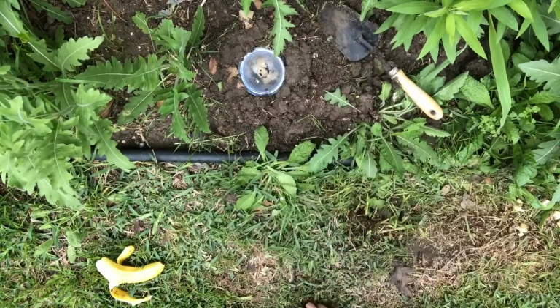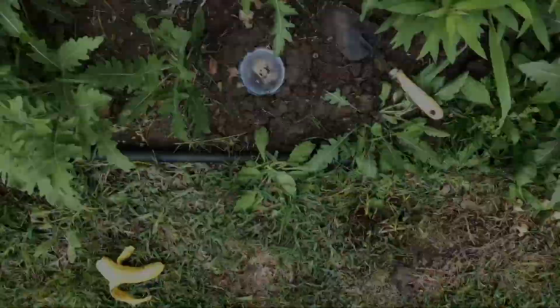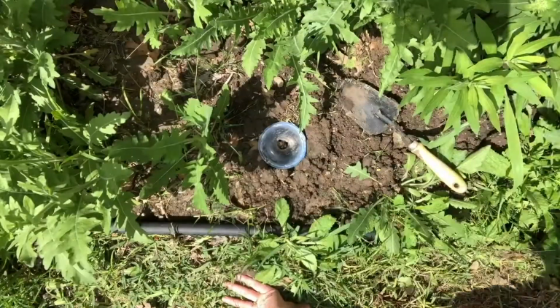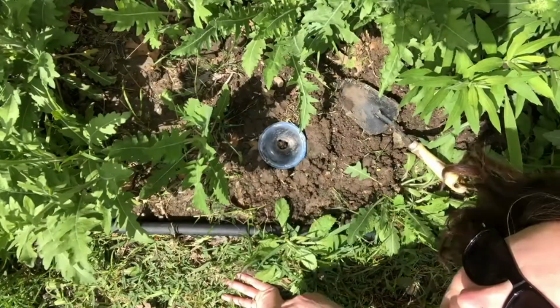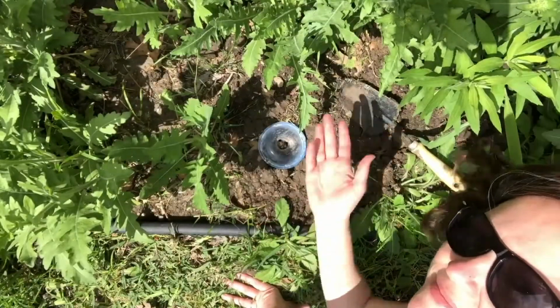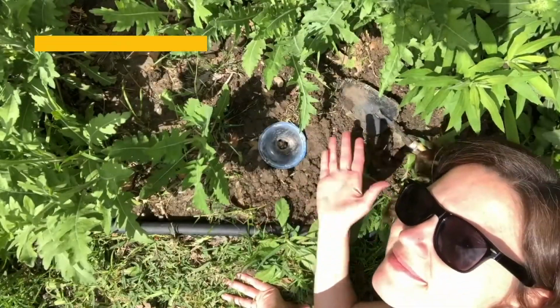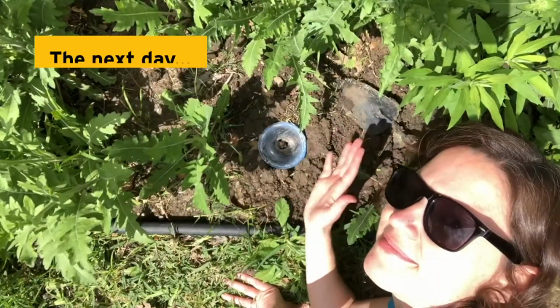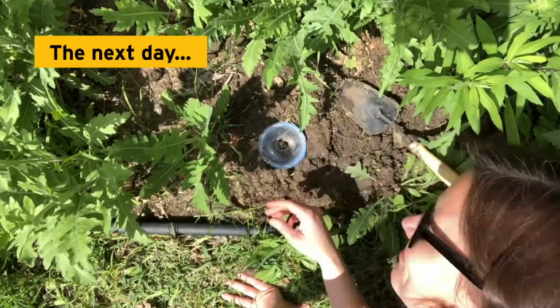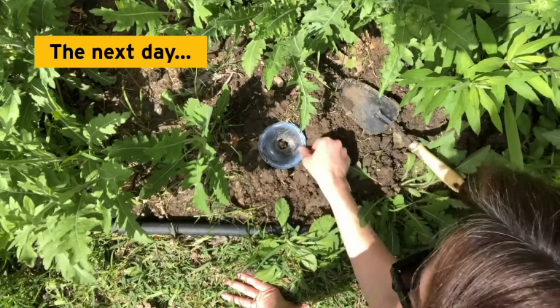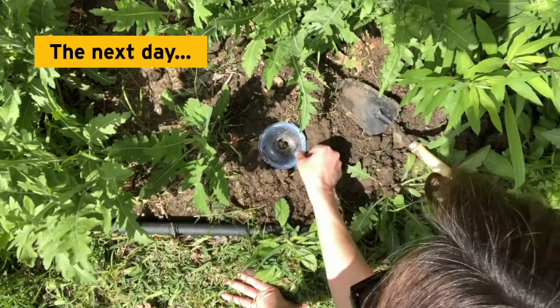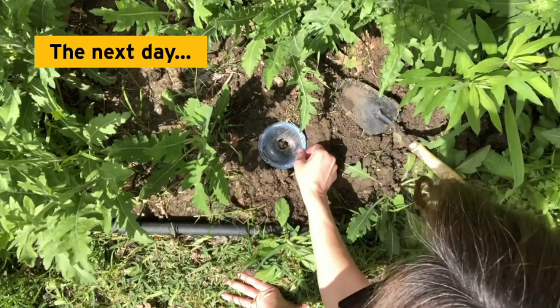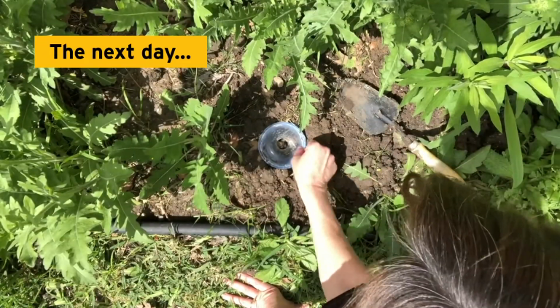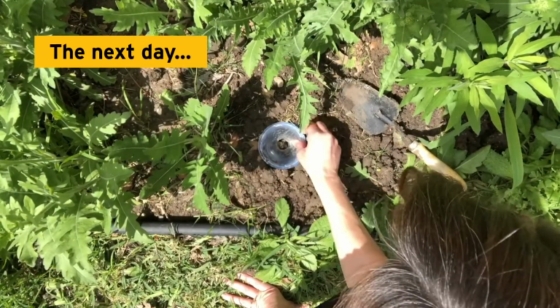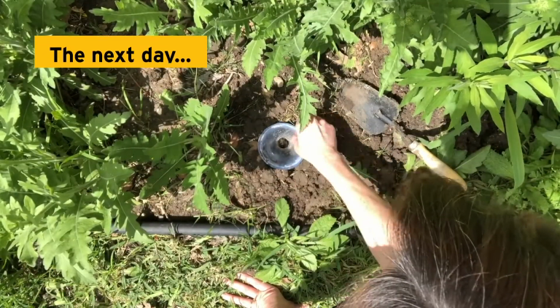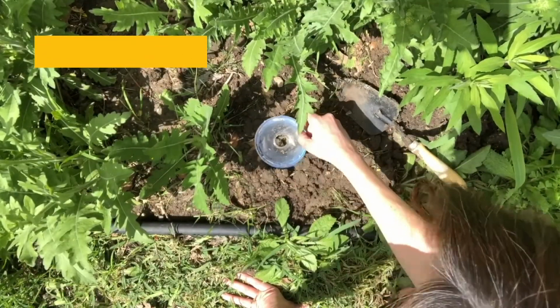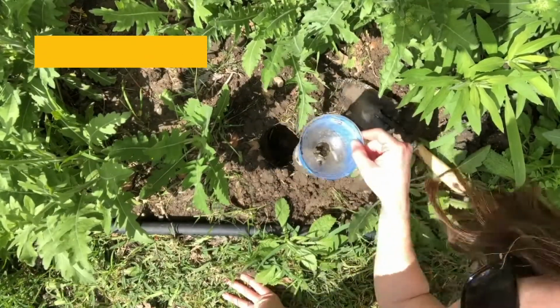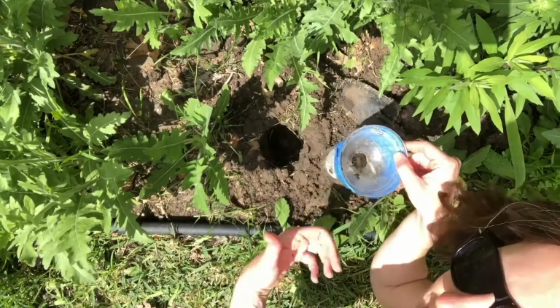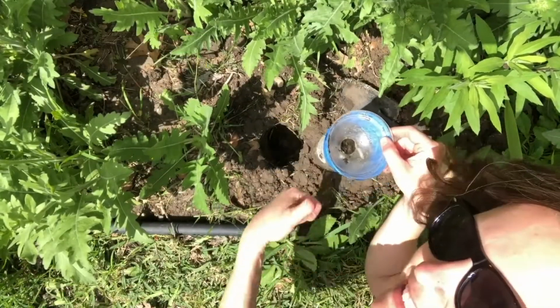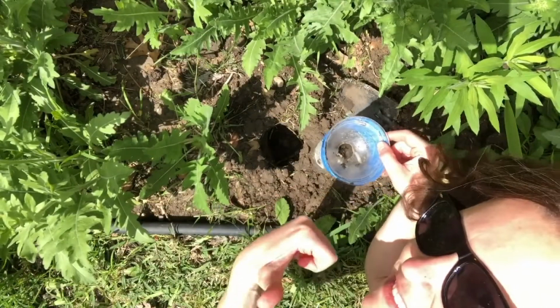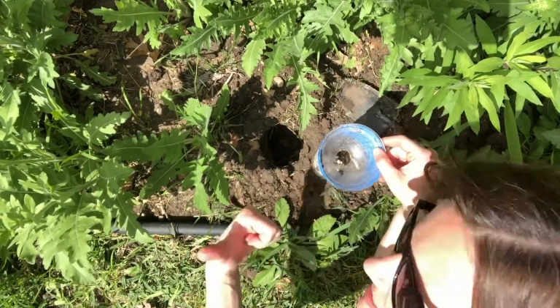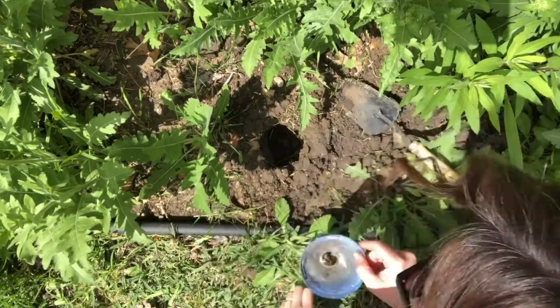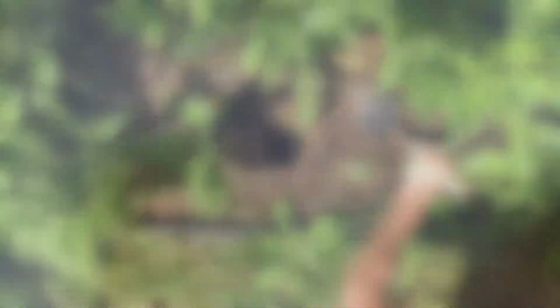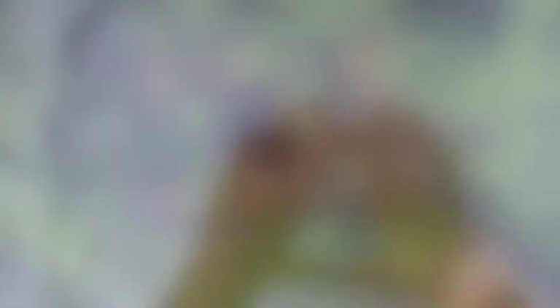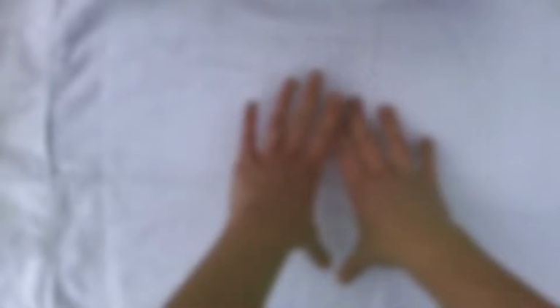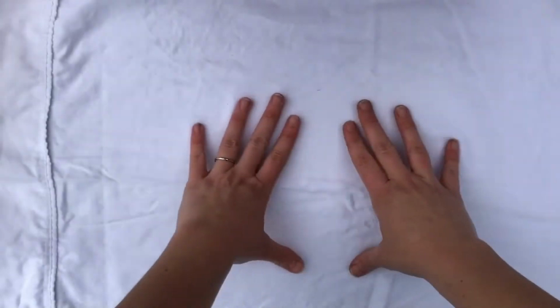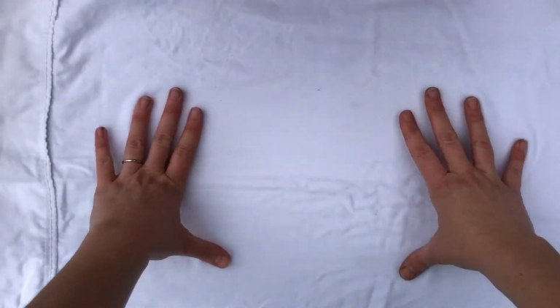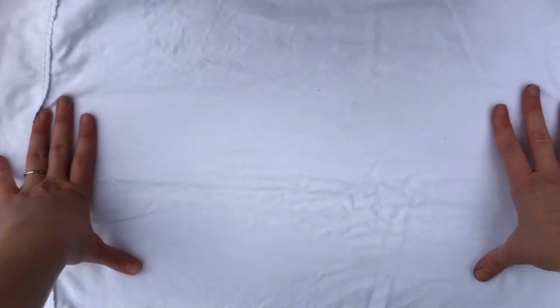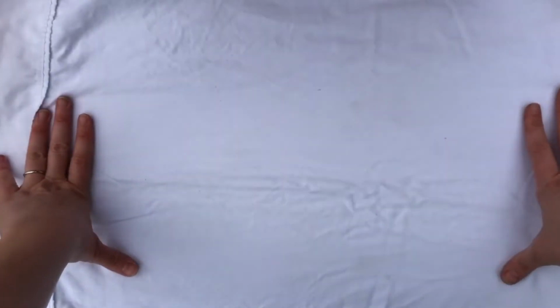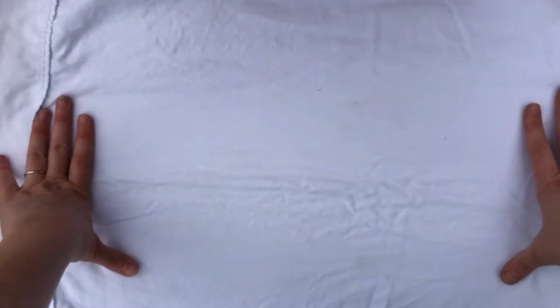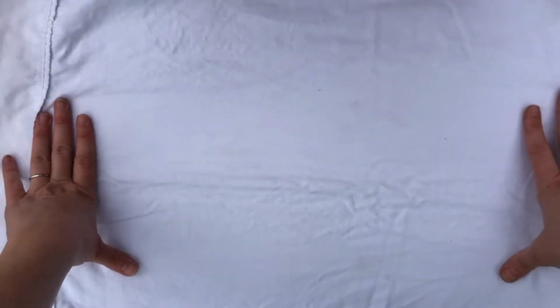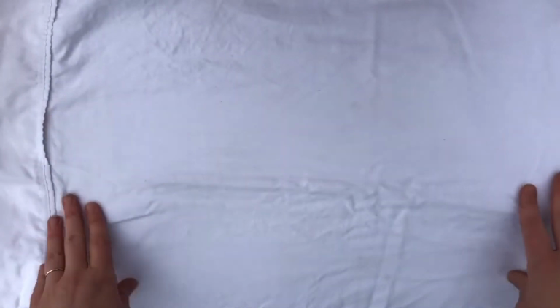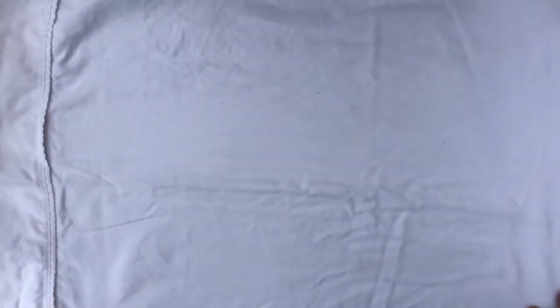Almost forgot — you will want to add some kind of bait to your cup. I chose banana because it's my favorite. You can experiment with different types of food in your house. Make sure you leave your trap out overnight, as many invertebrates are nocturnal, or active during the night.